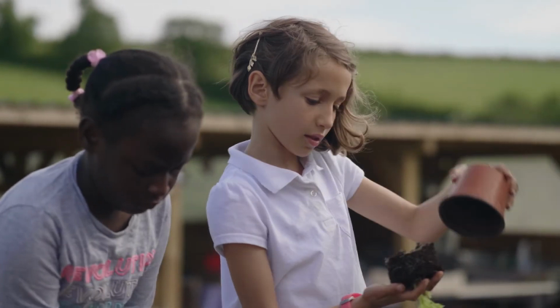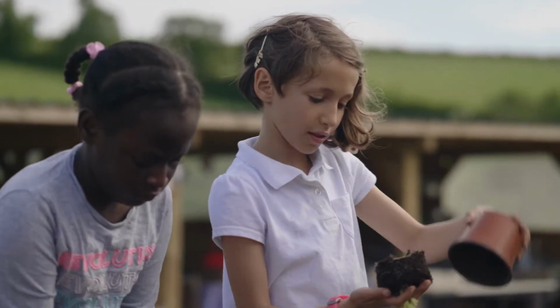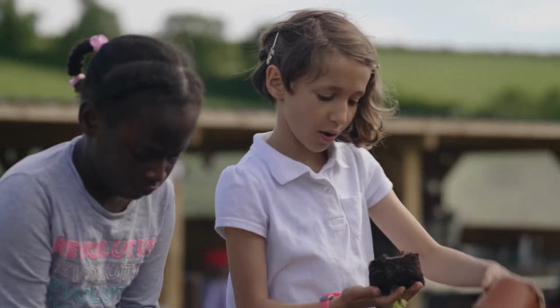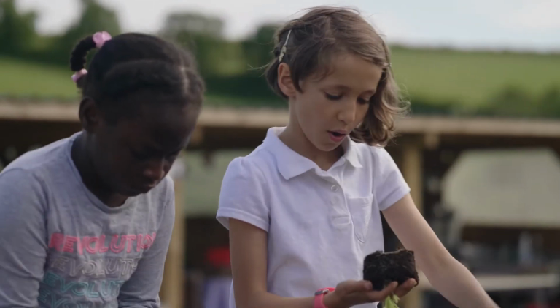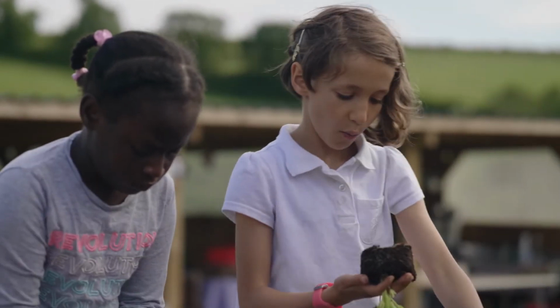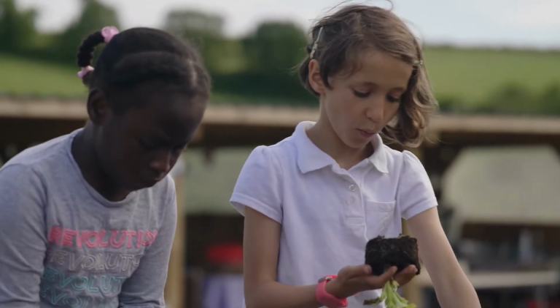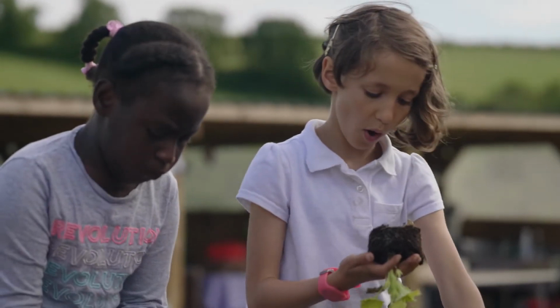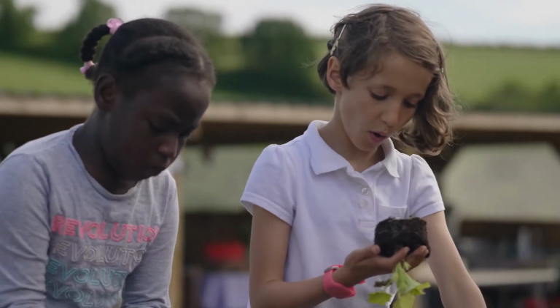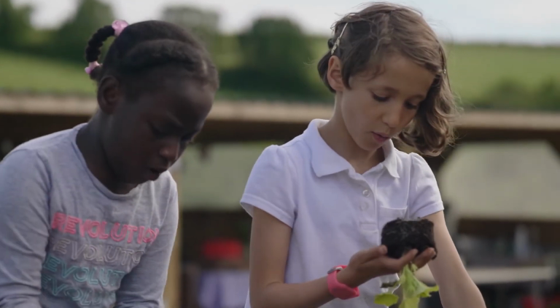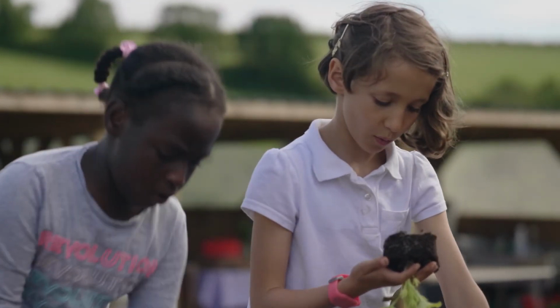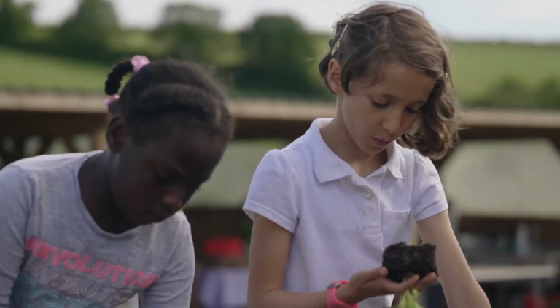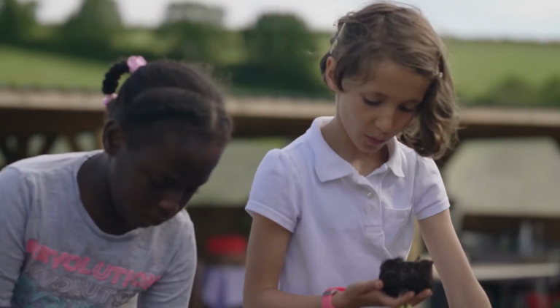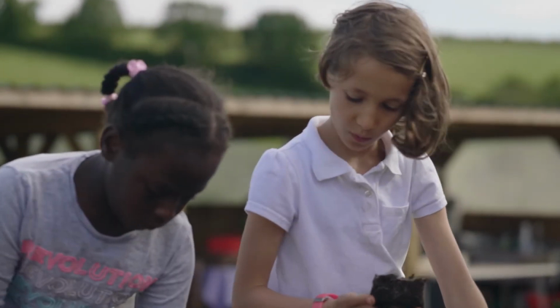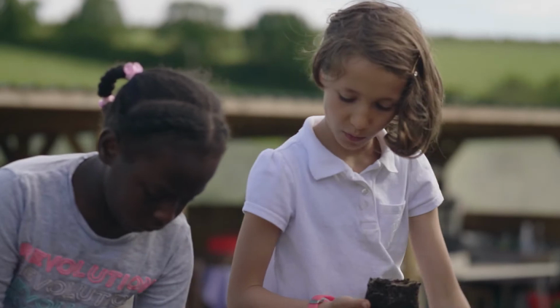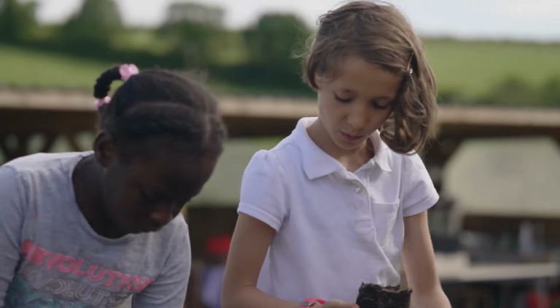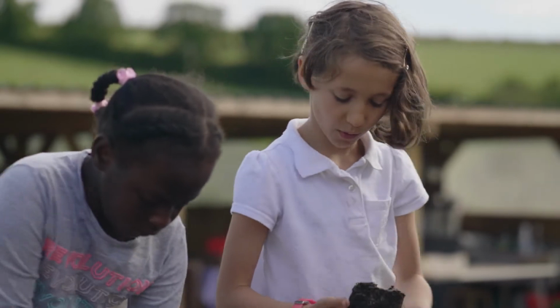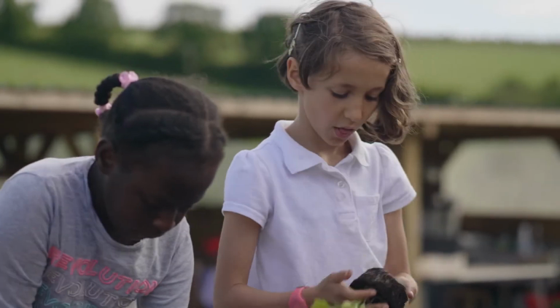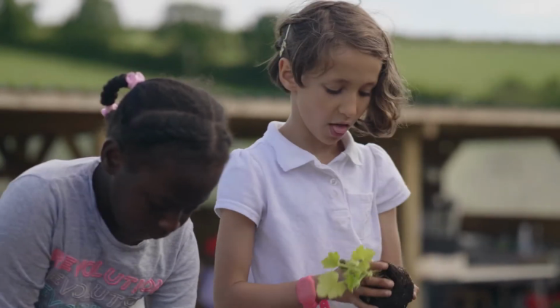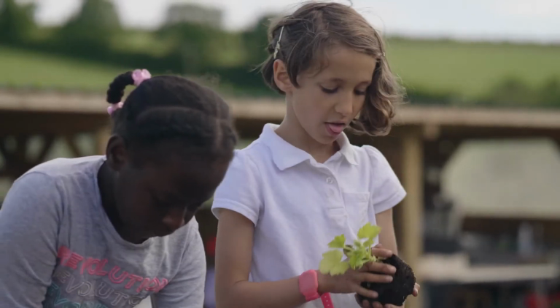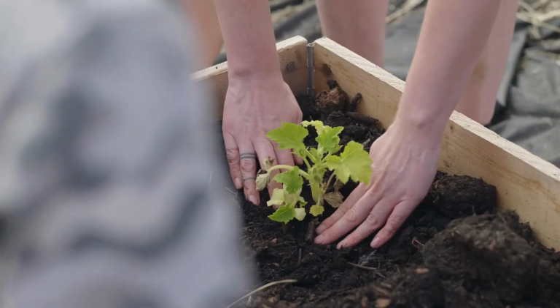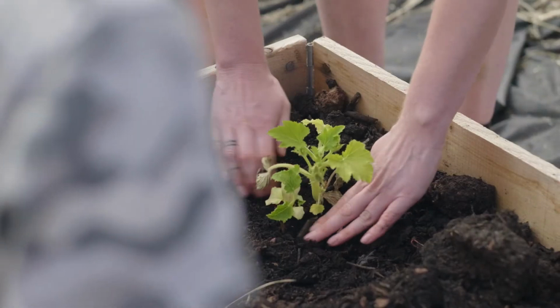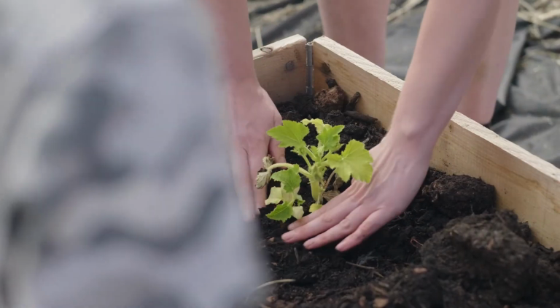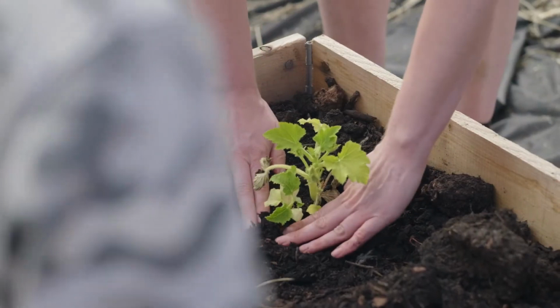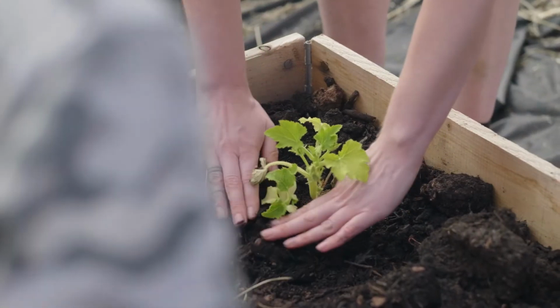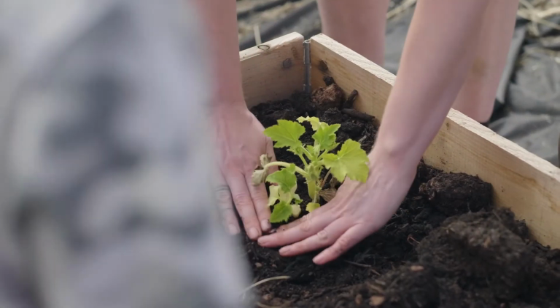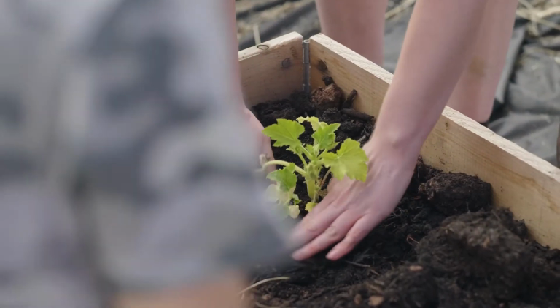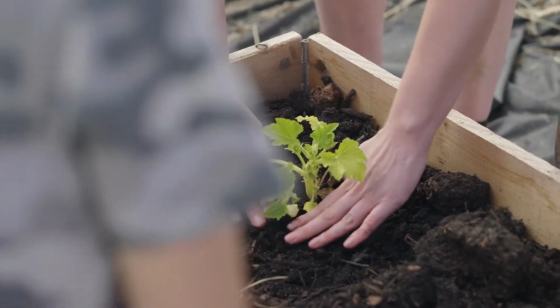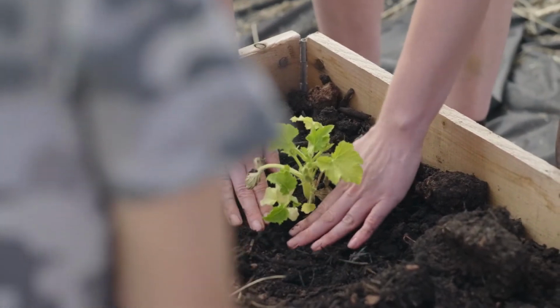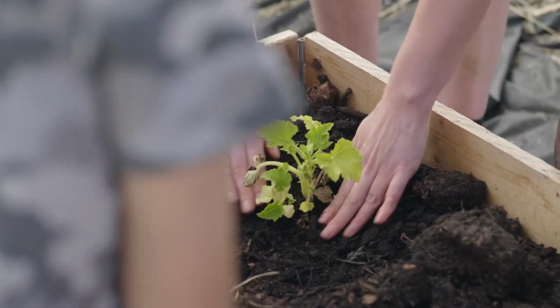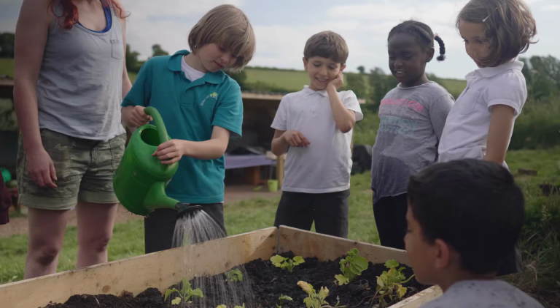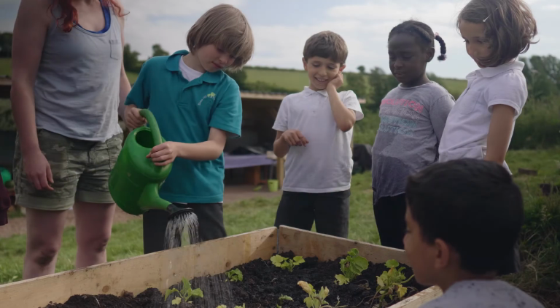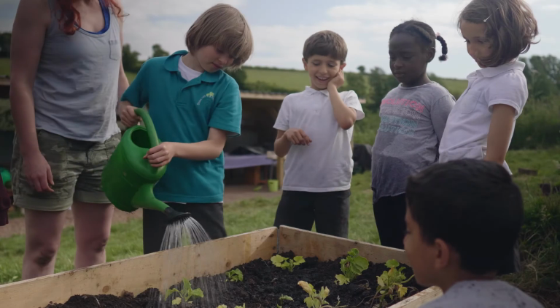This week at farm school we planted some baby courgettes, which will hopefully be ready to harvest in a couple of months time.